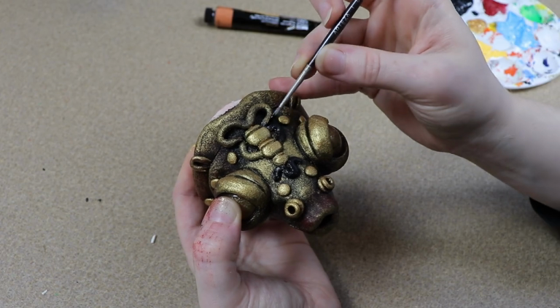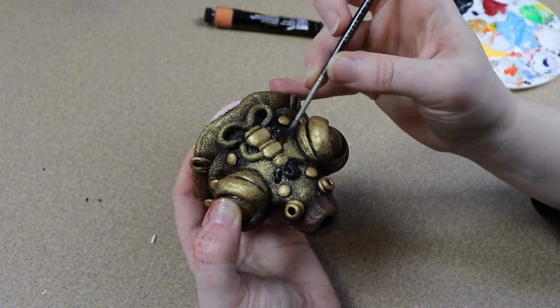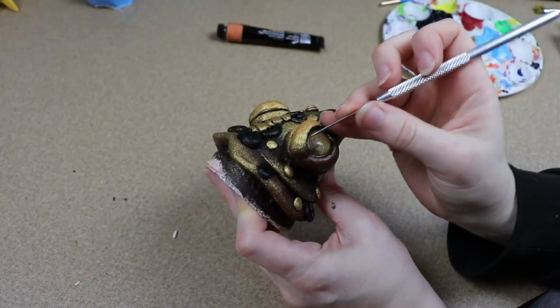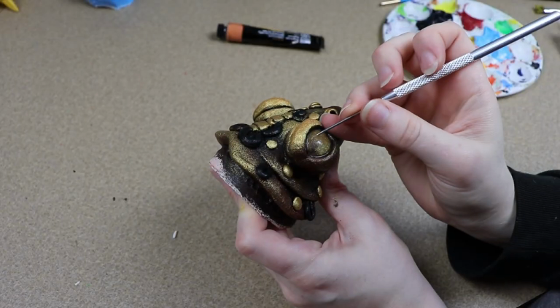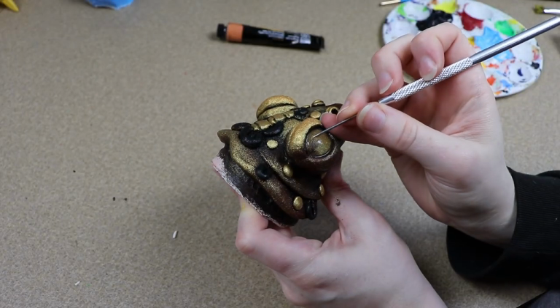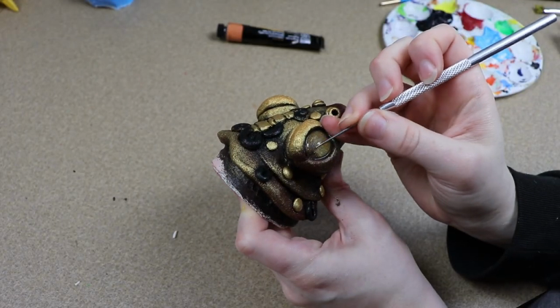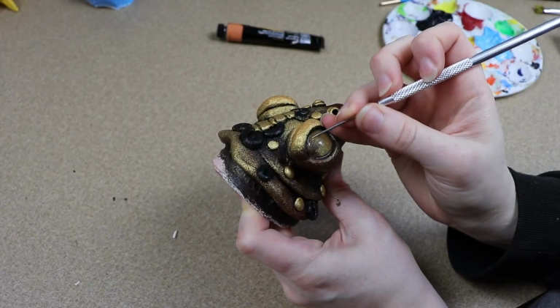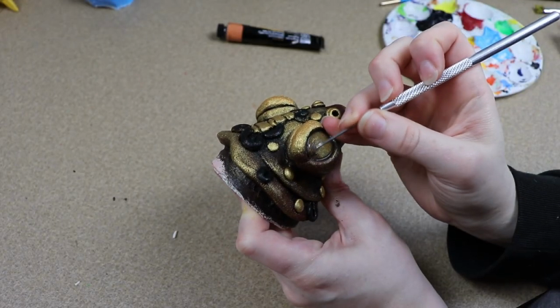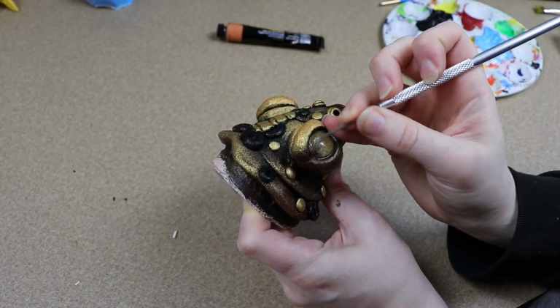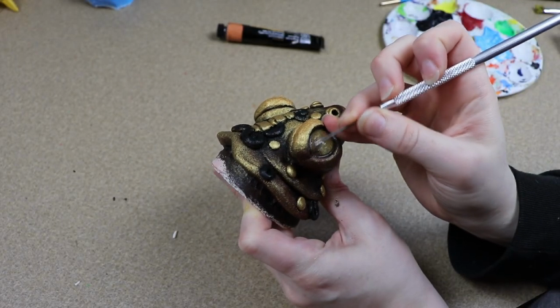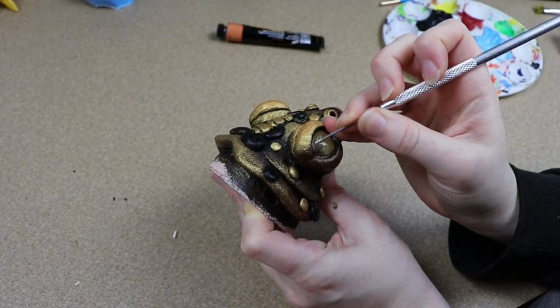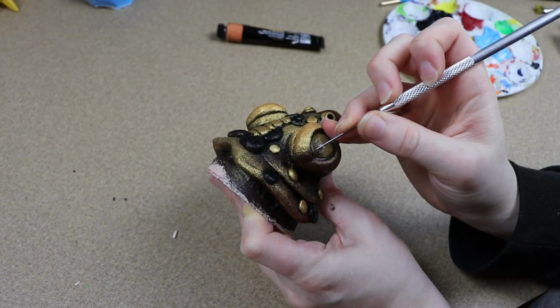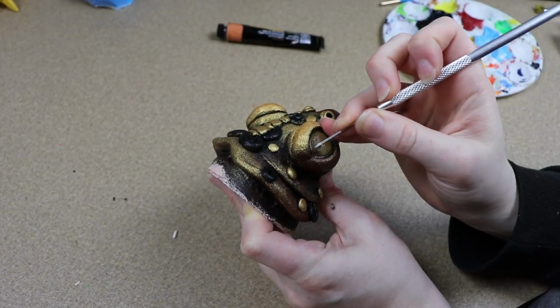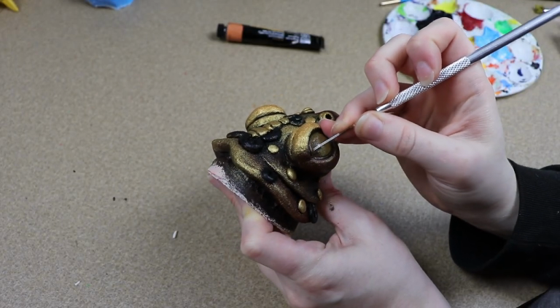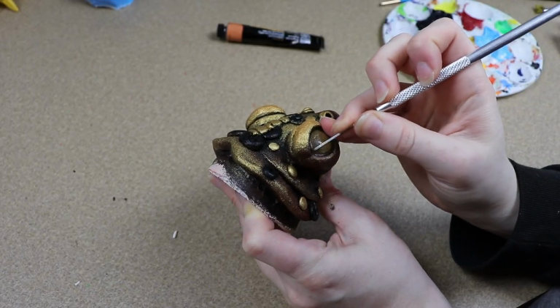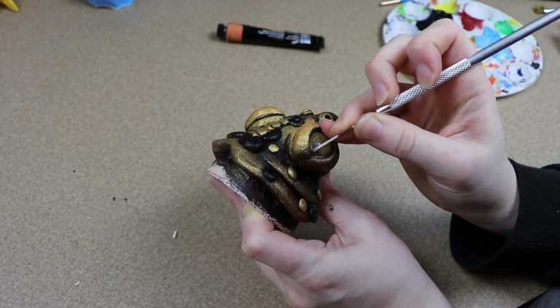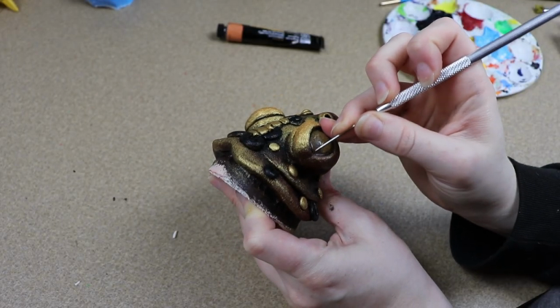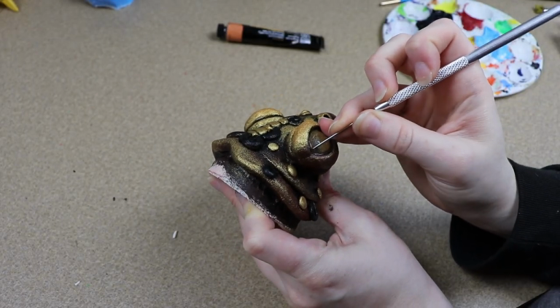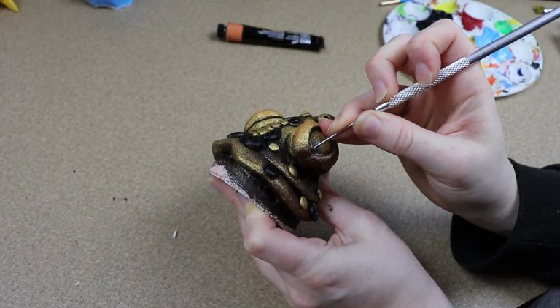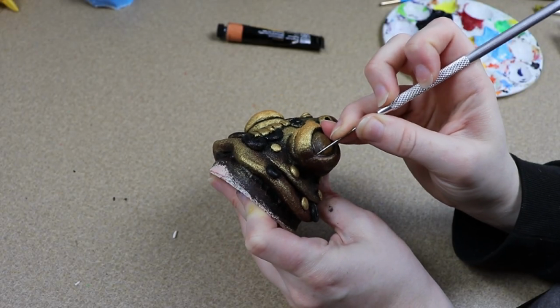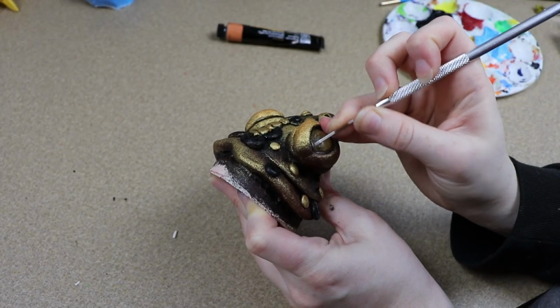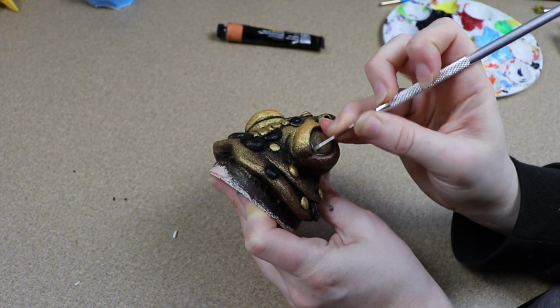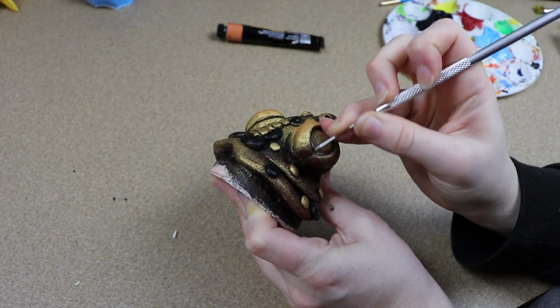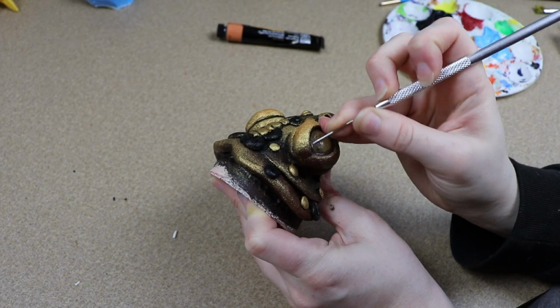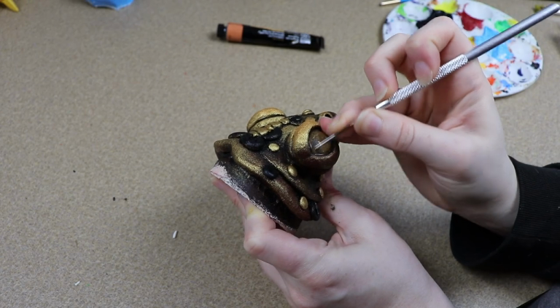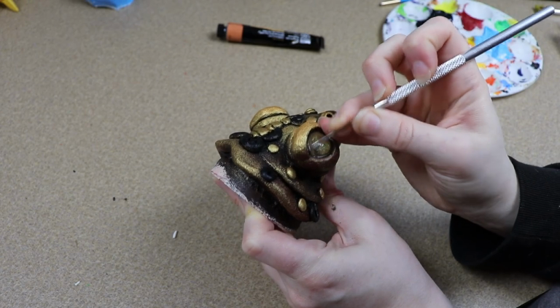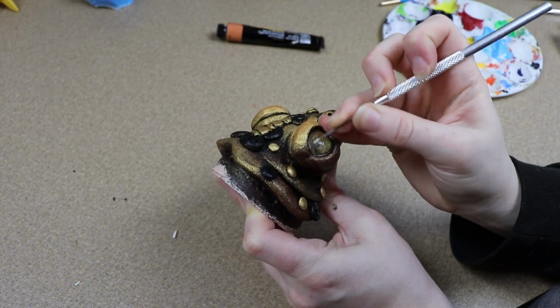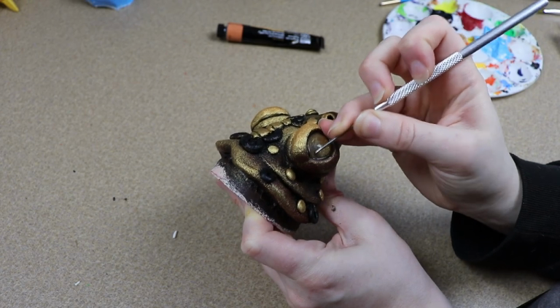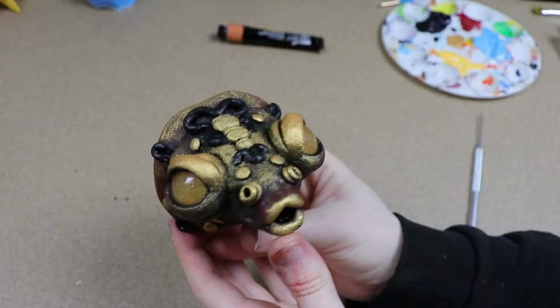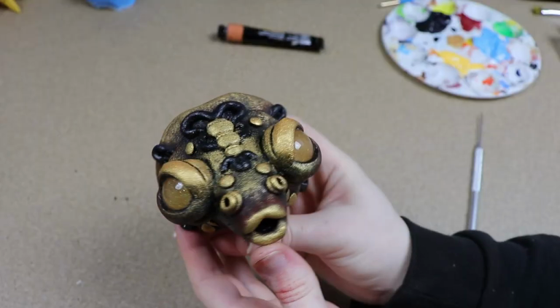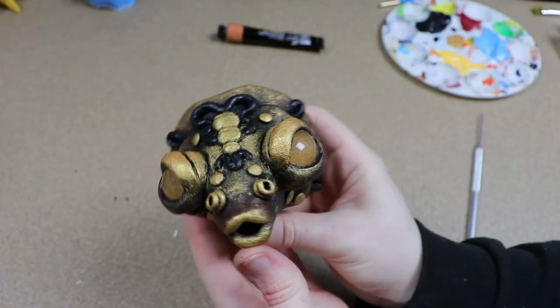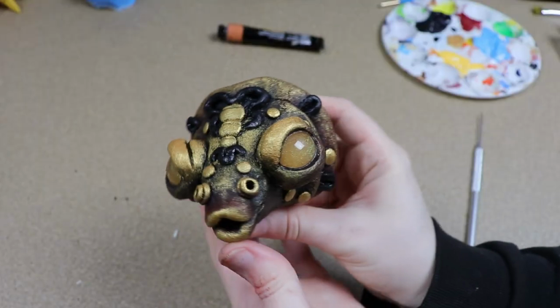After that I'm just going to clean any excess paint that got on our eyes, and then we can move on to our sewing.